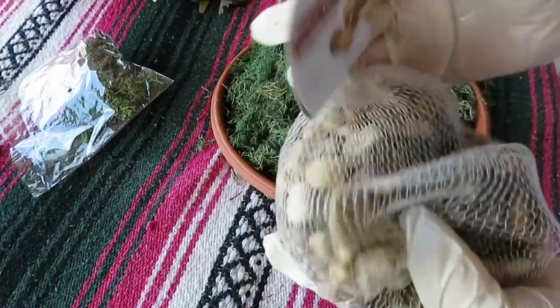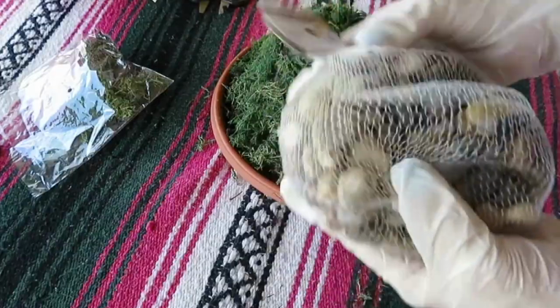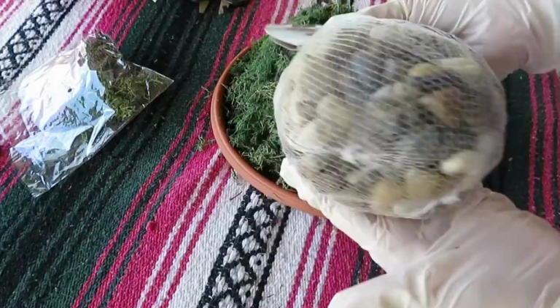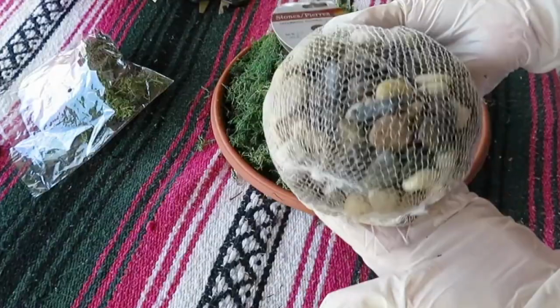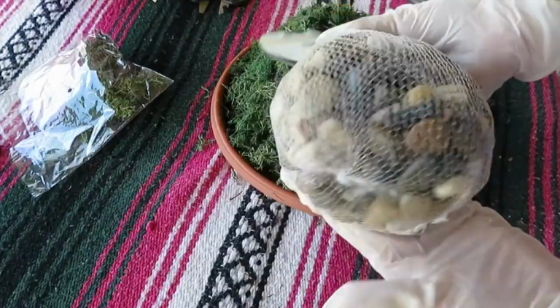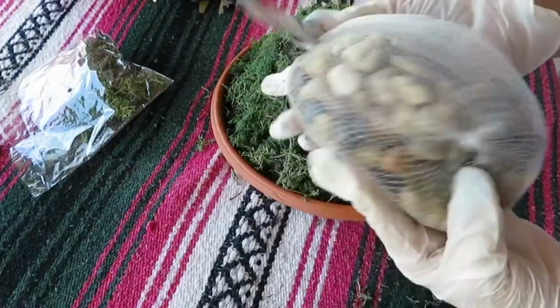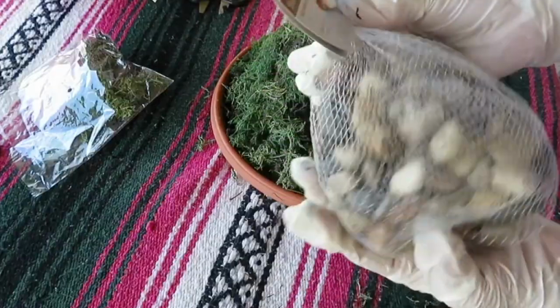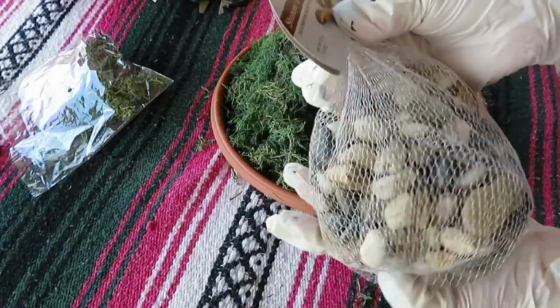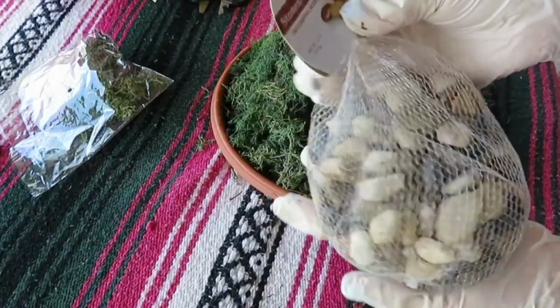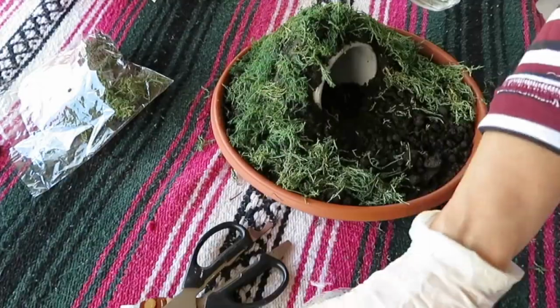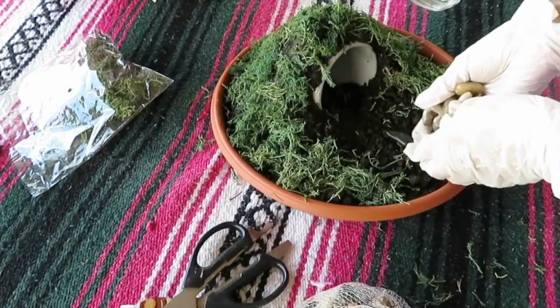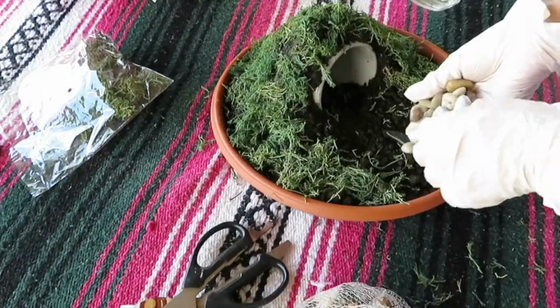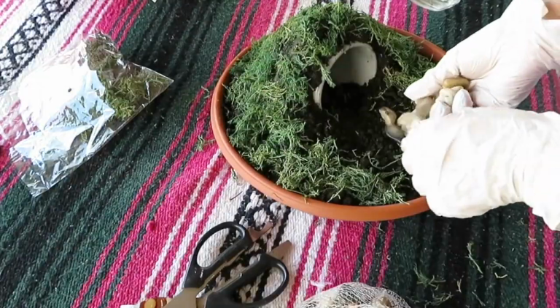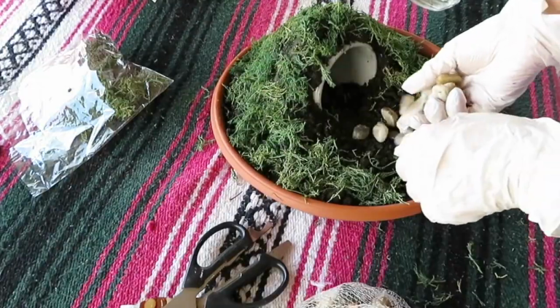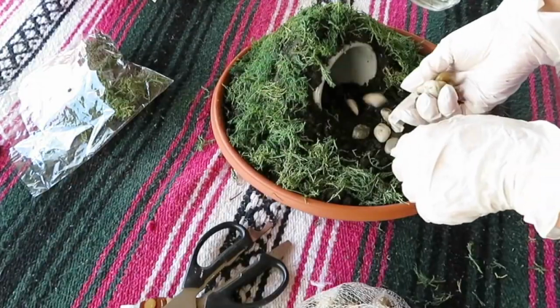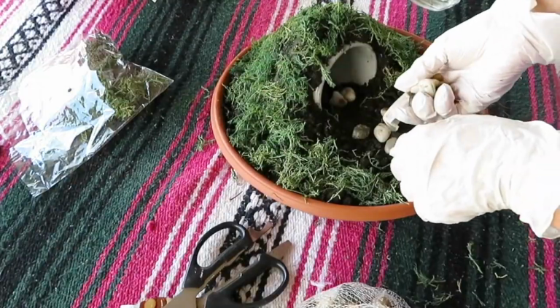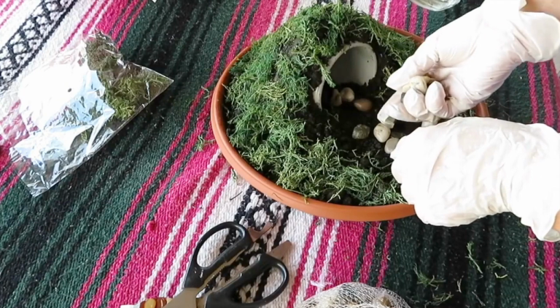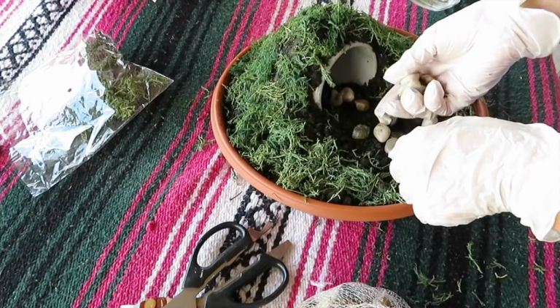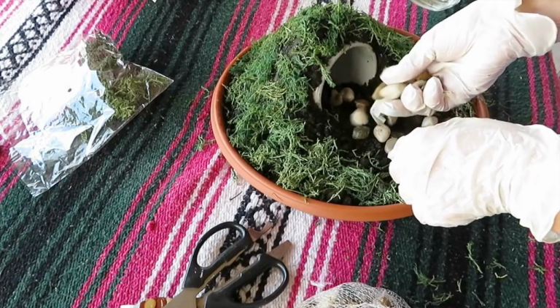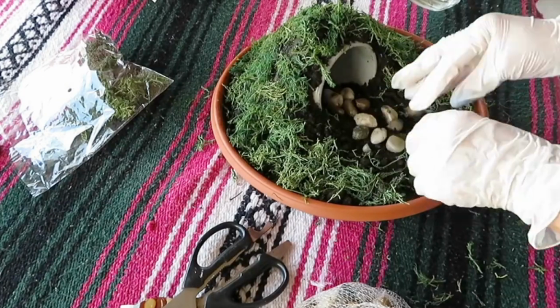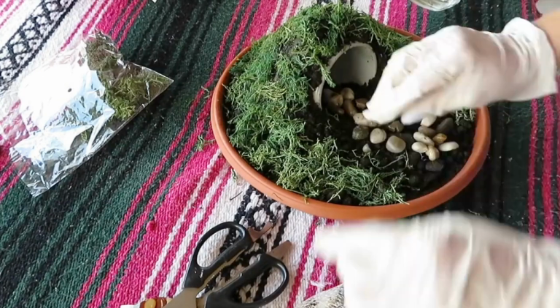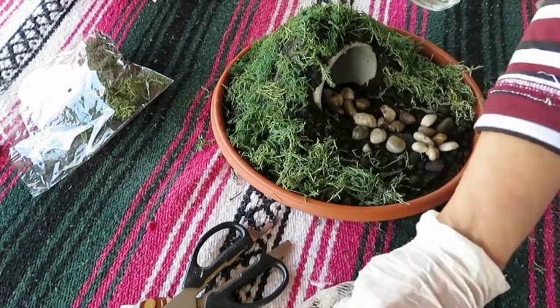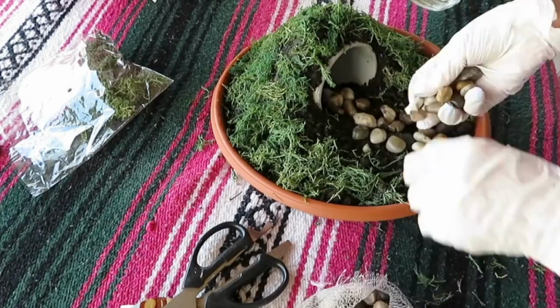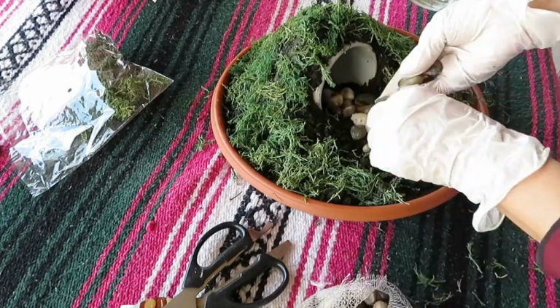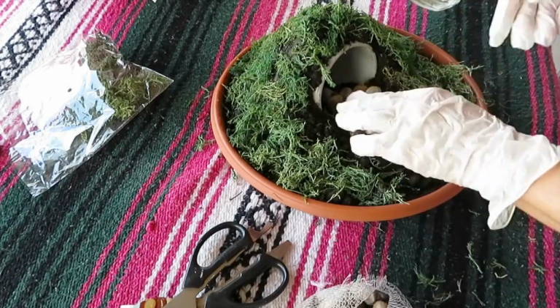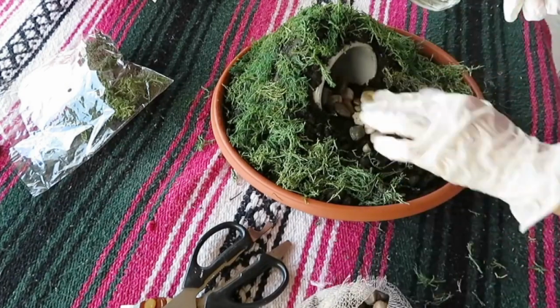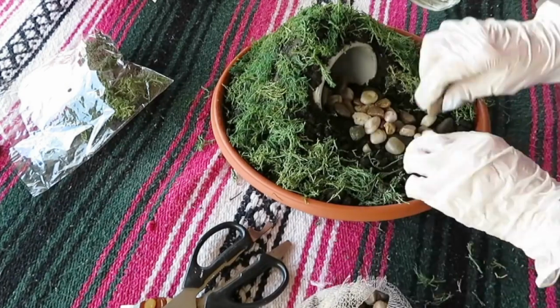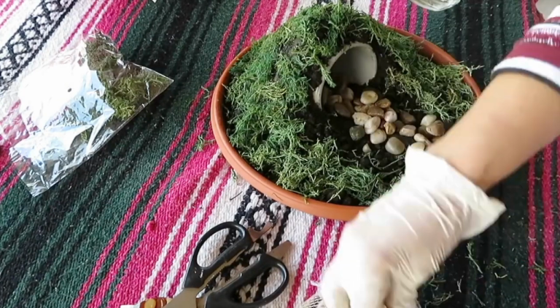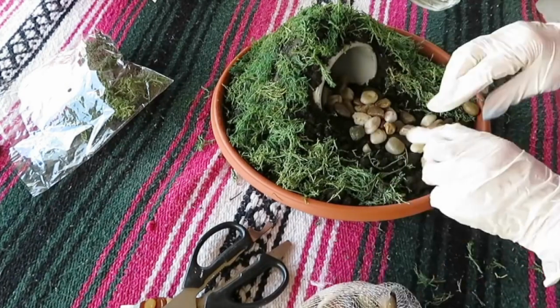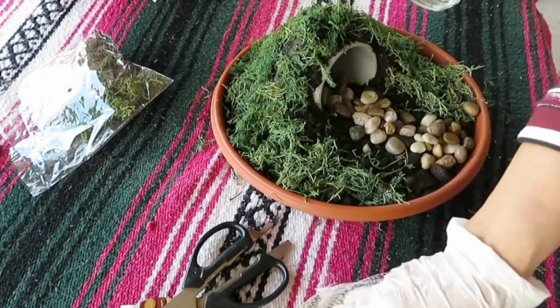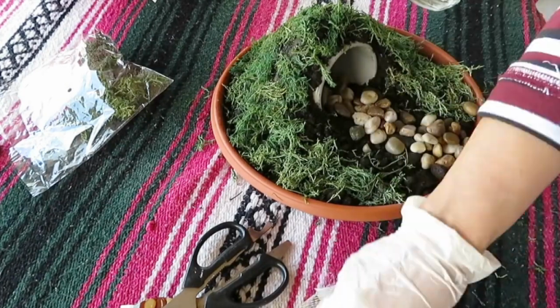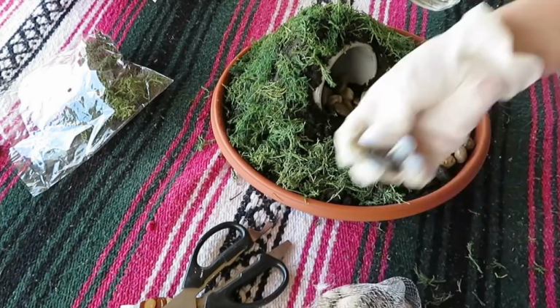Now I'm gonna take some of these Dollar Tree rocks and I'm just gonna create a path into my cave.